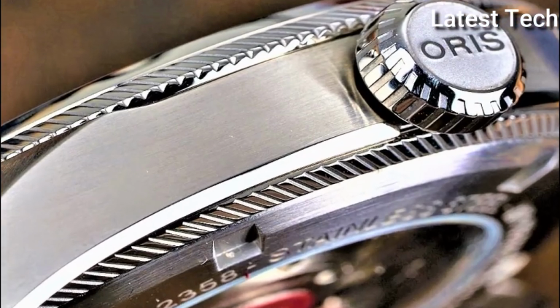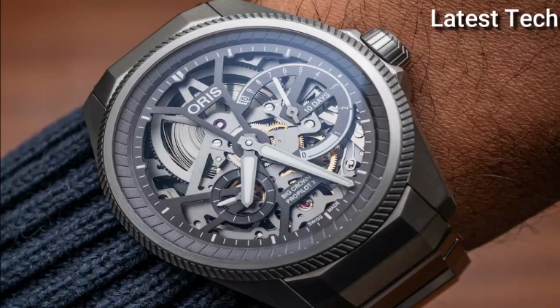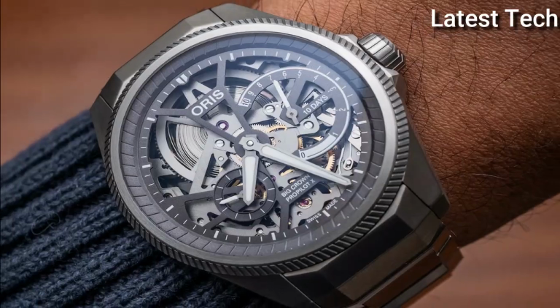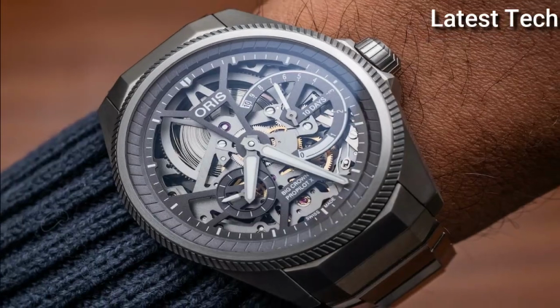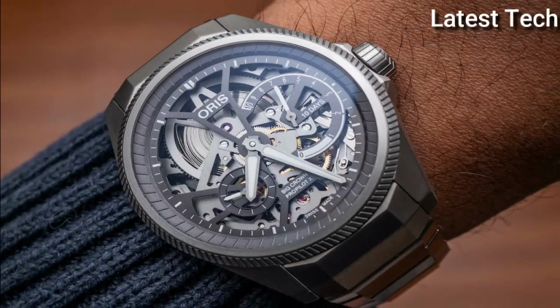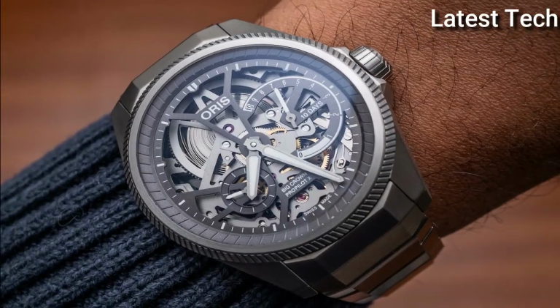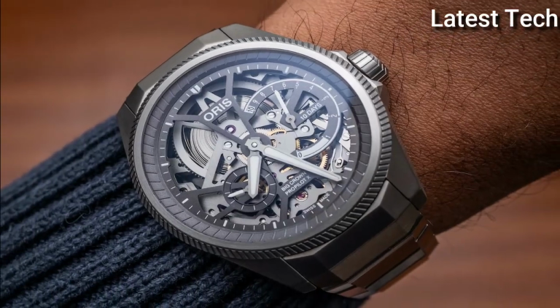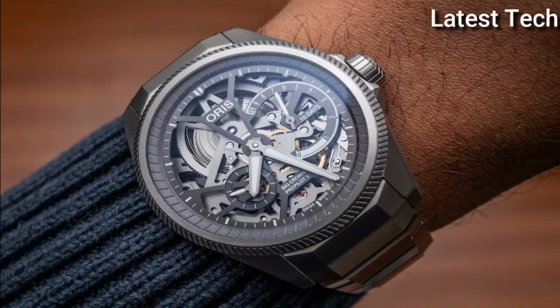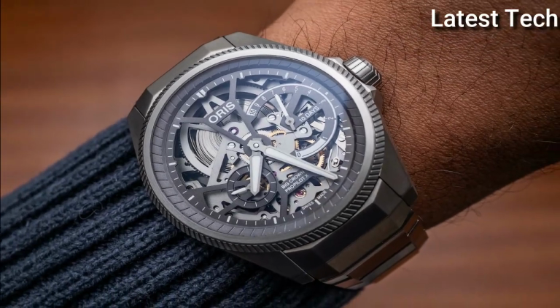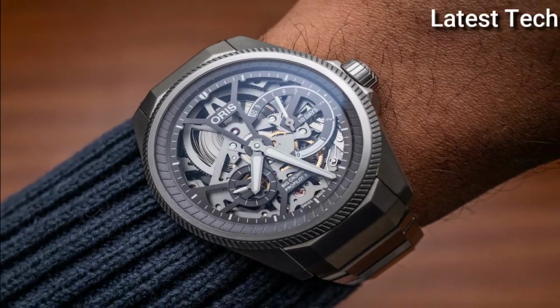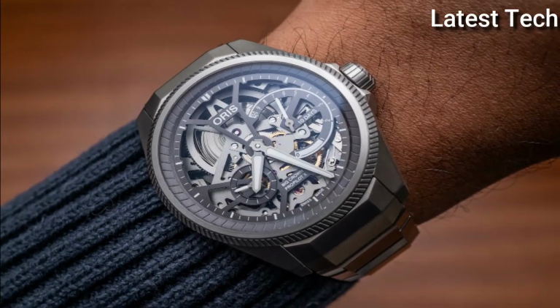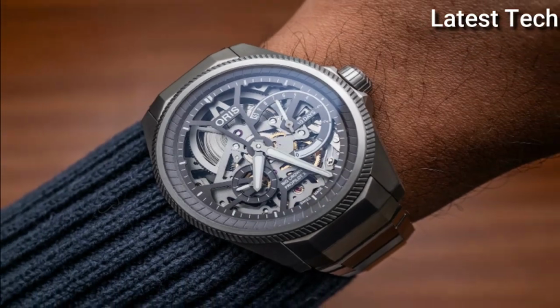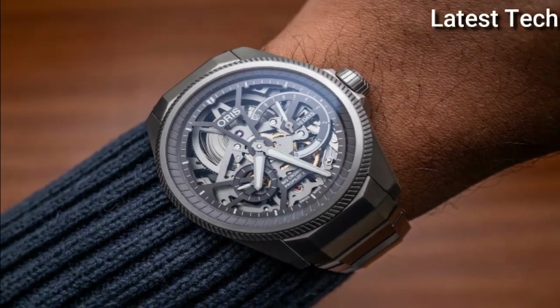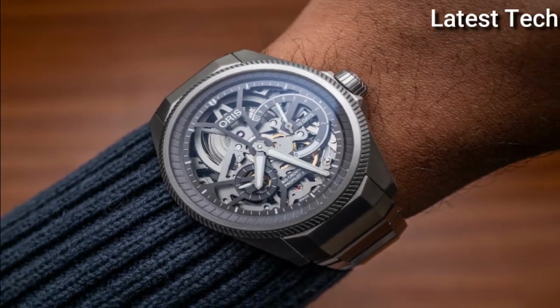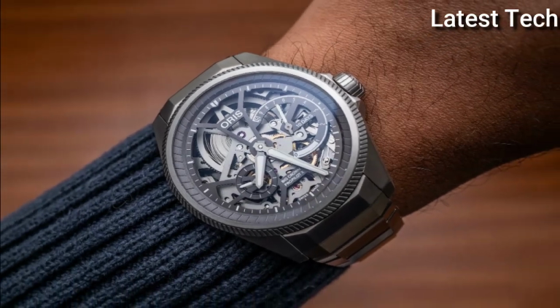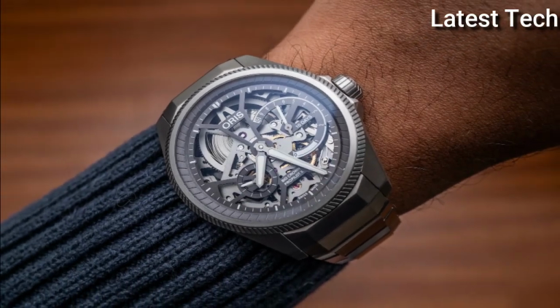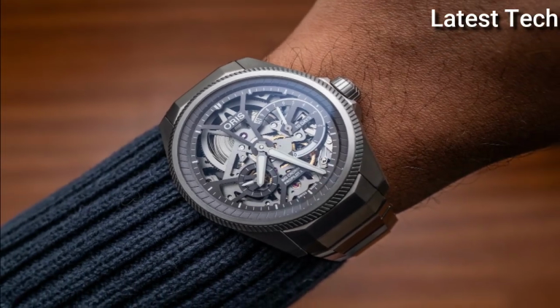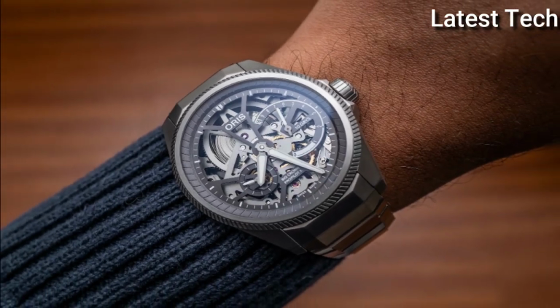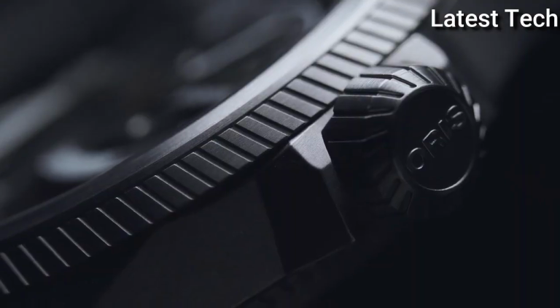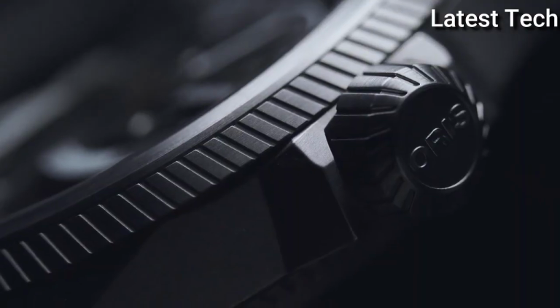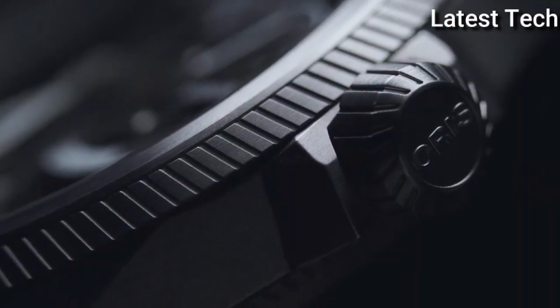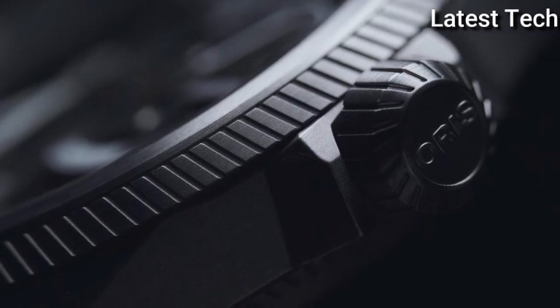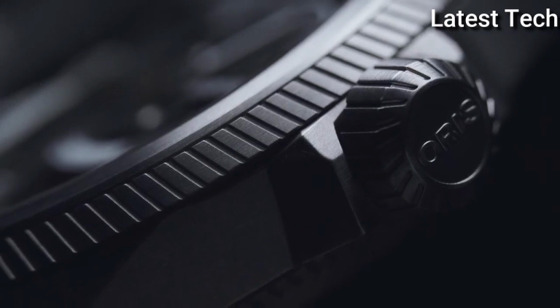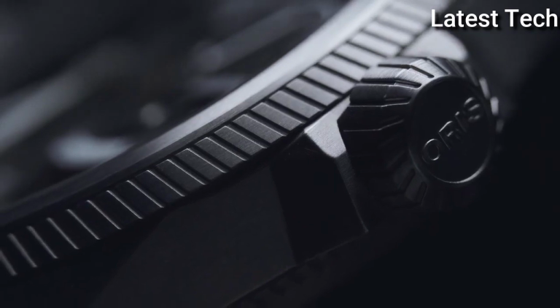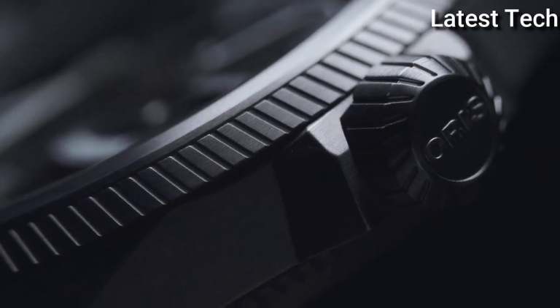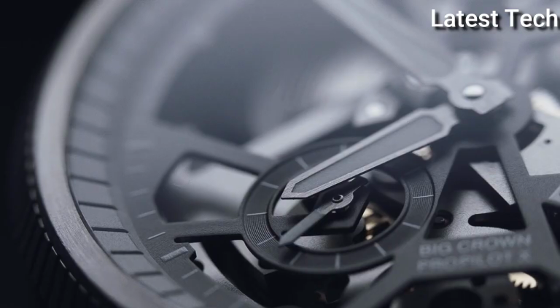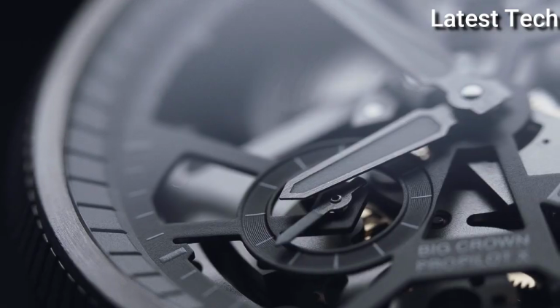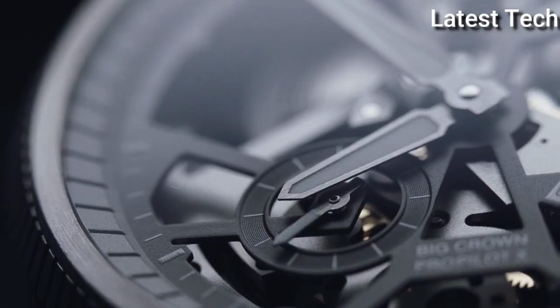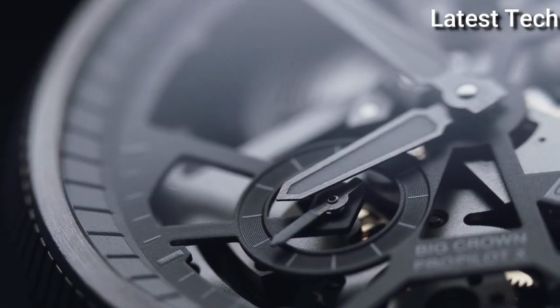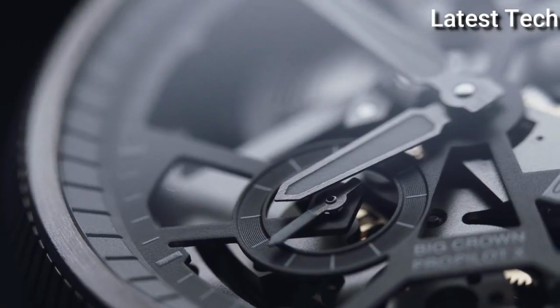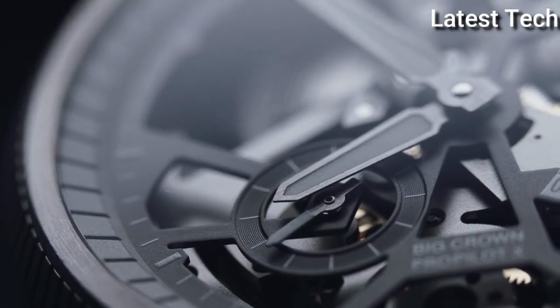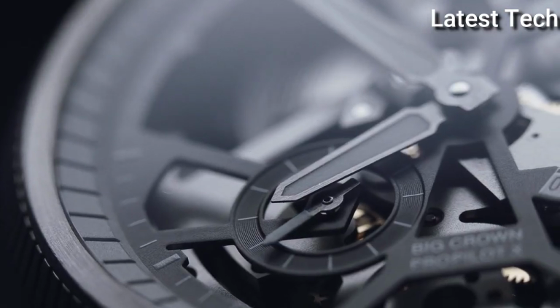Functions: Hour, Minute, Small Second, Power Reserve Indicator. Luxury Watch Style. Swiss Made.